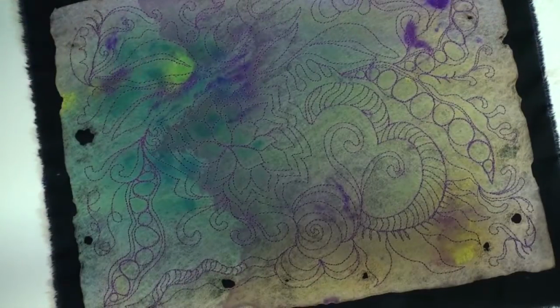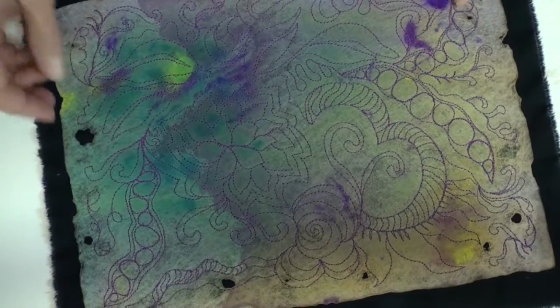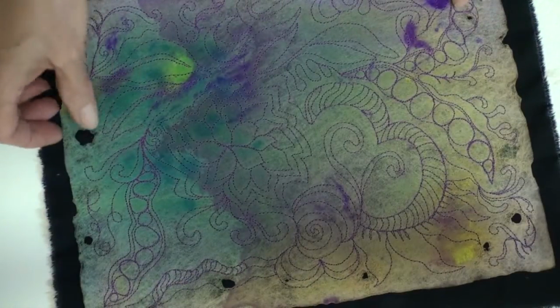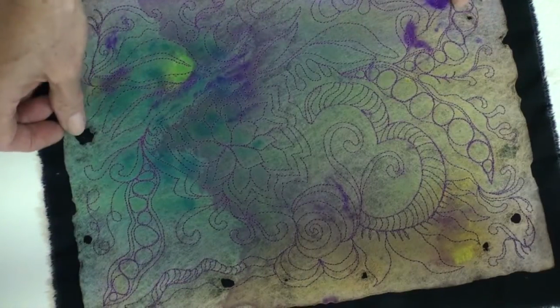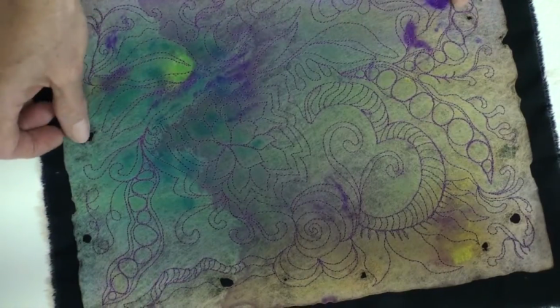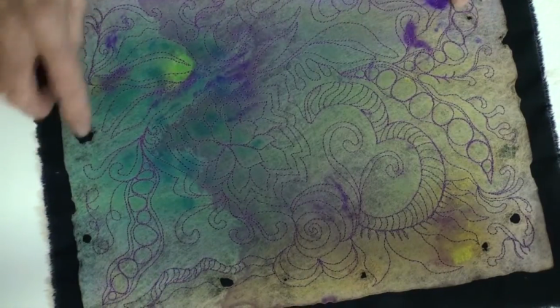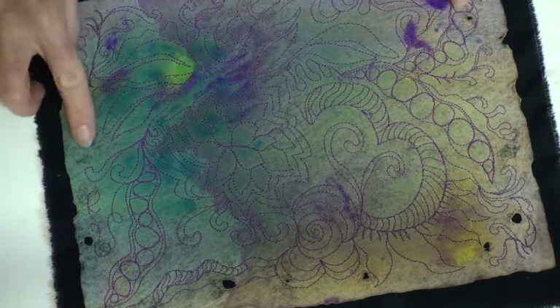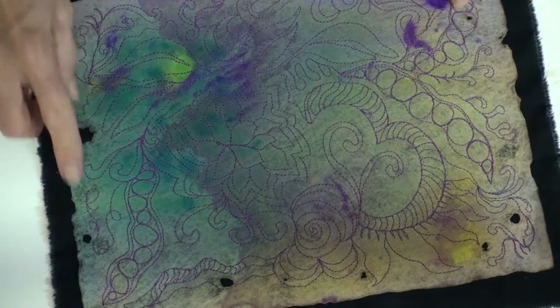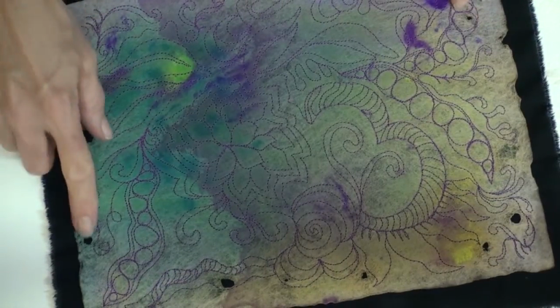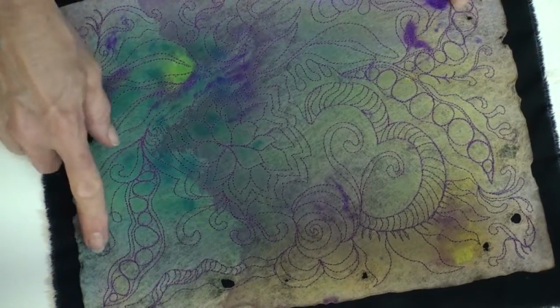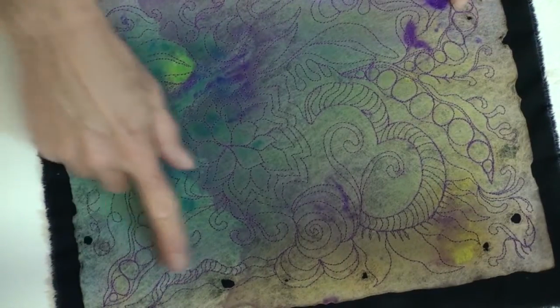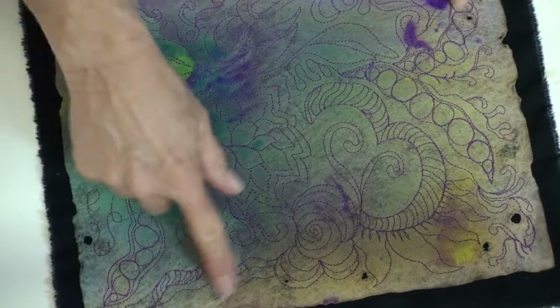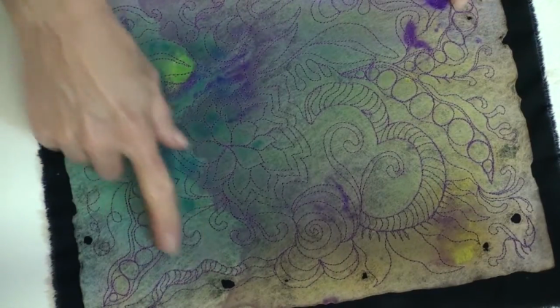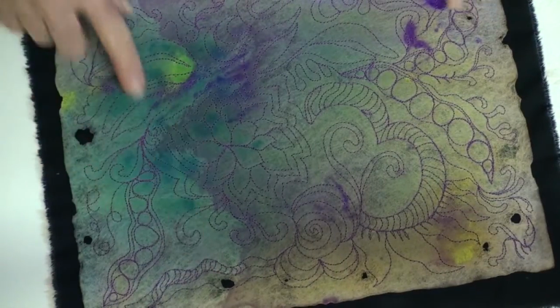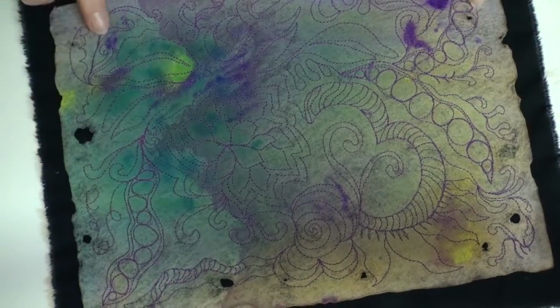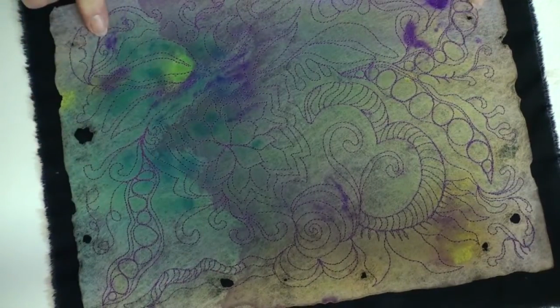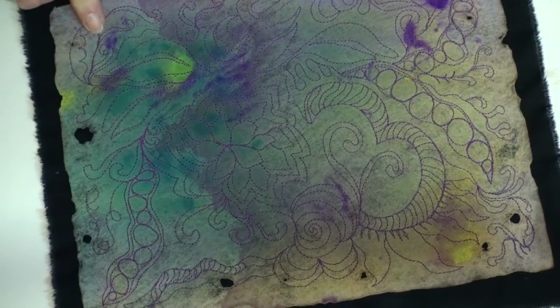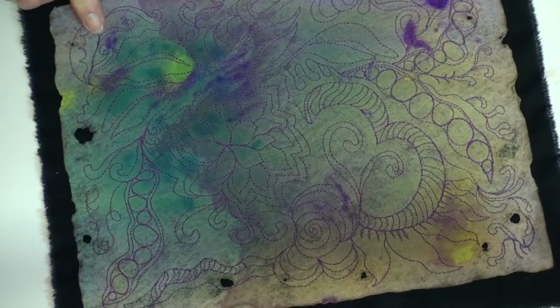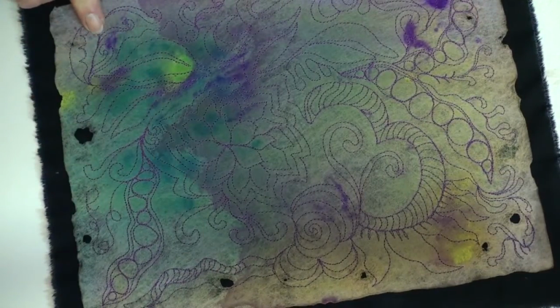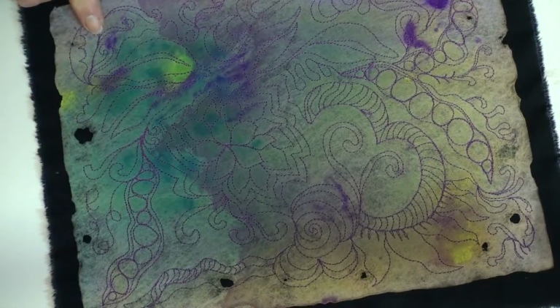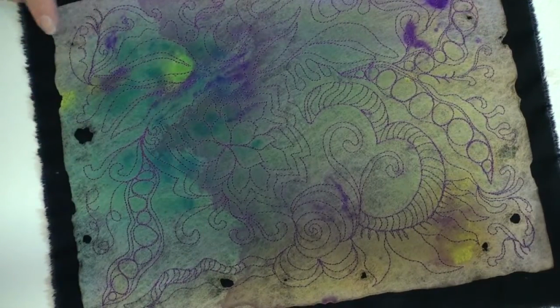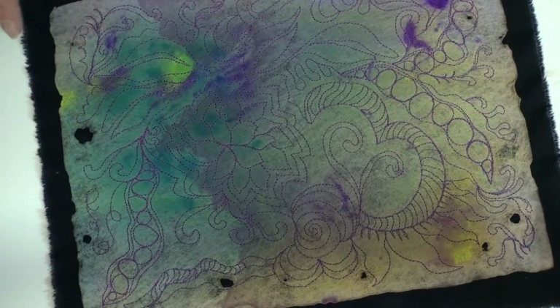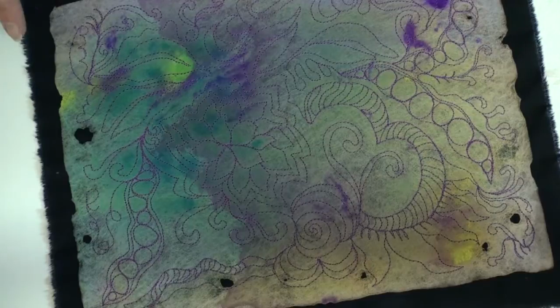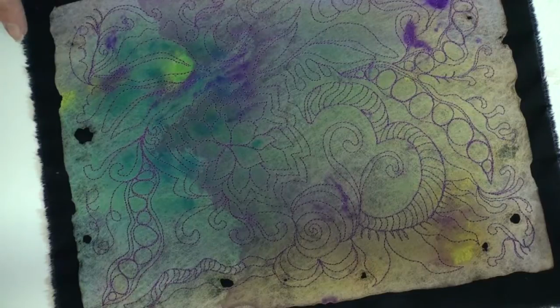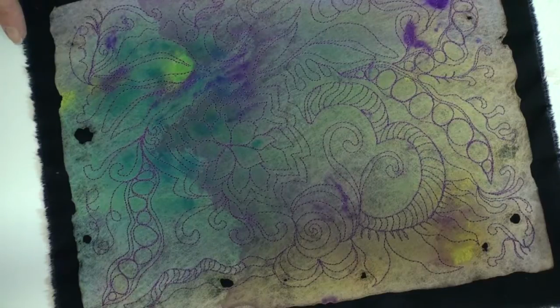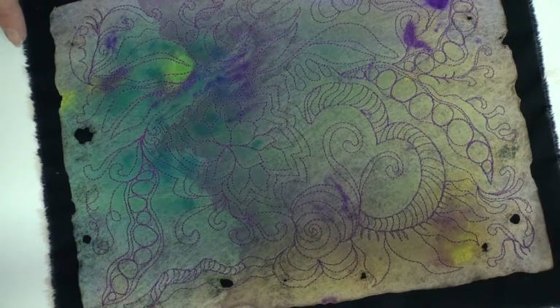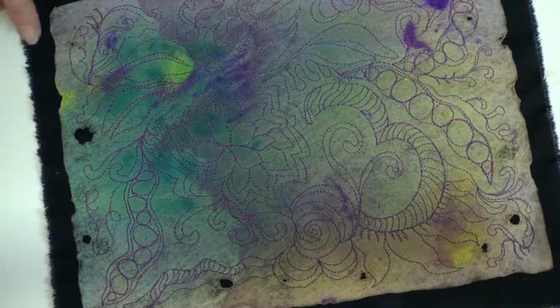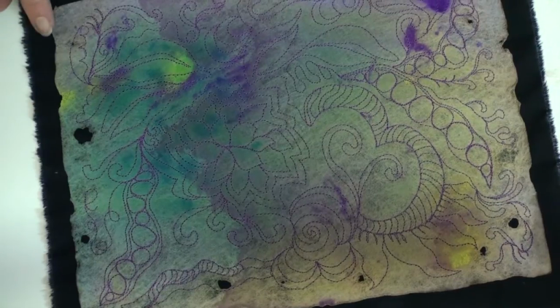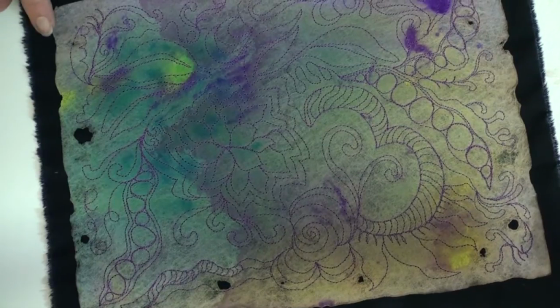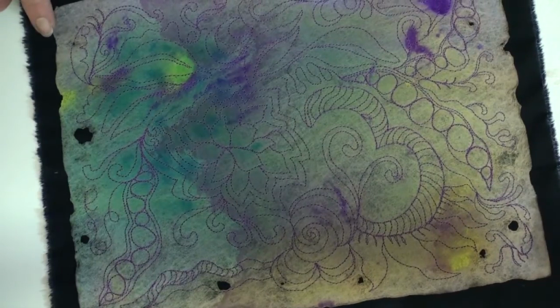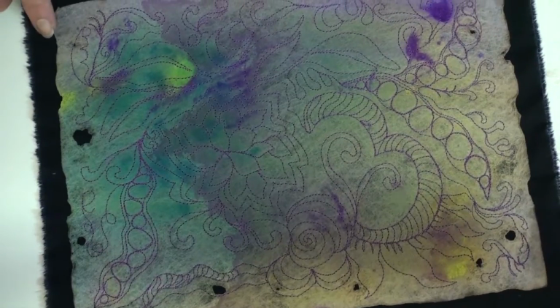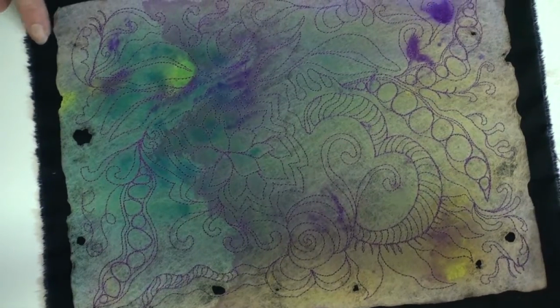I've distressed it a little and burnt a little bit on it. So that's what I'm going to try and do next.